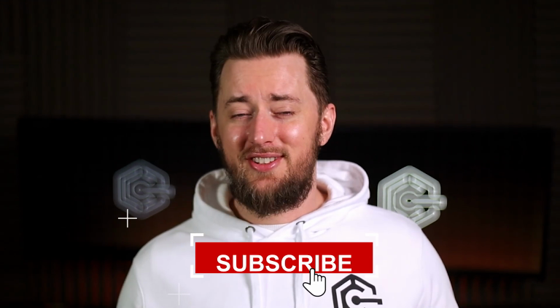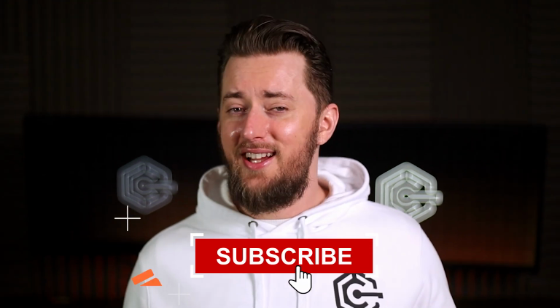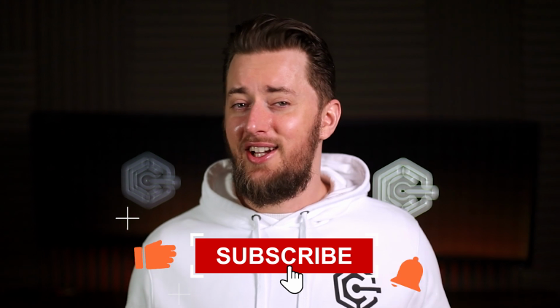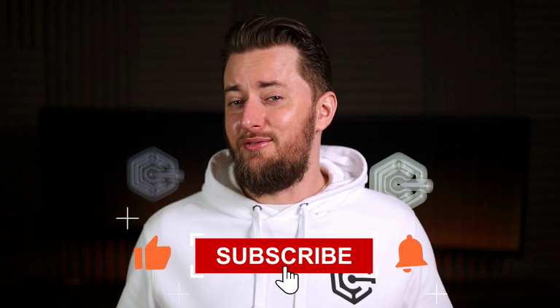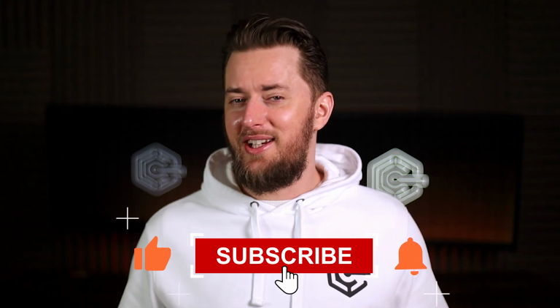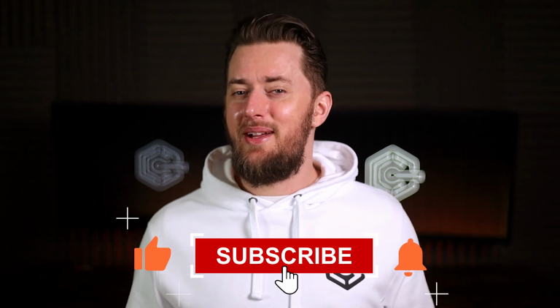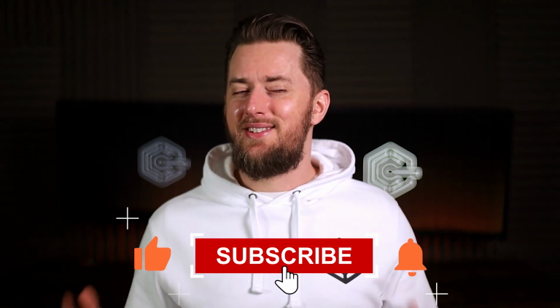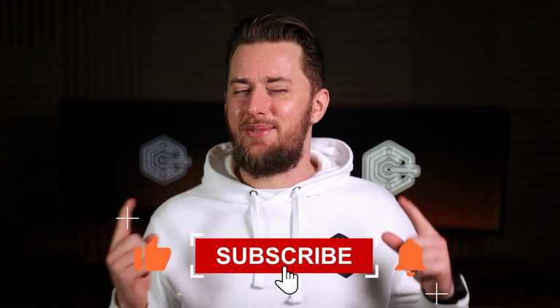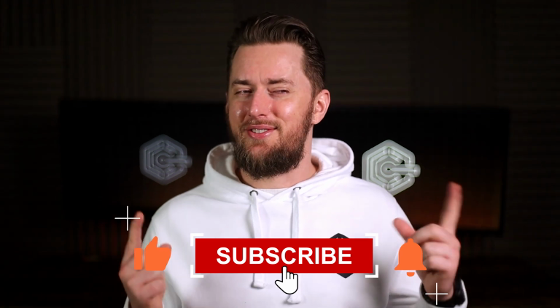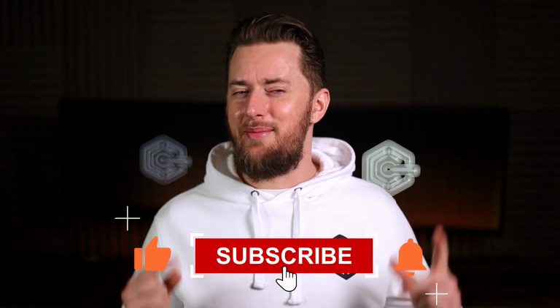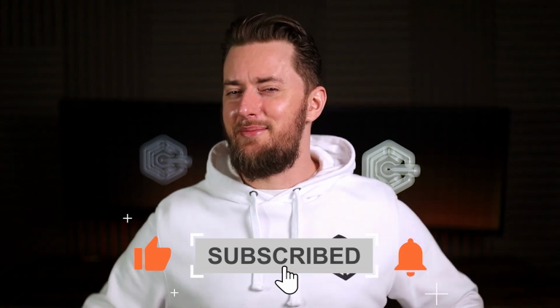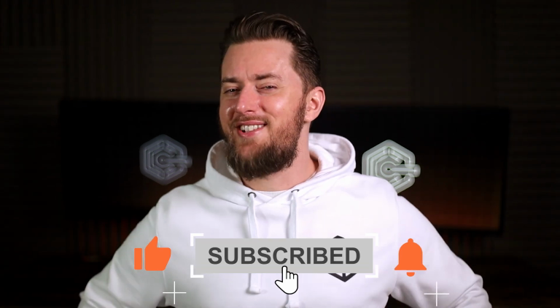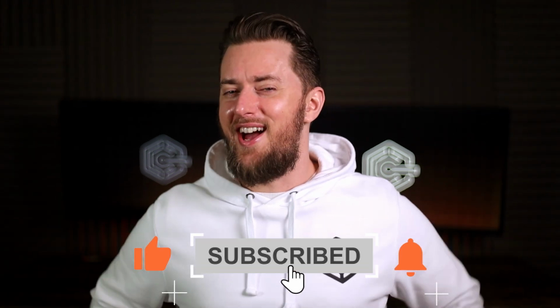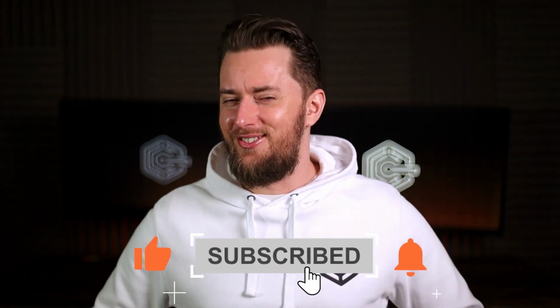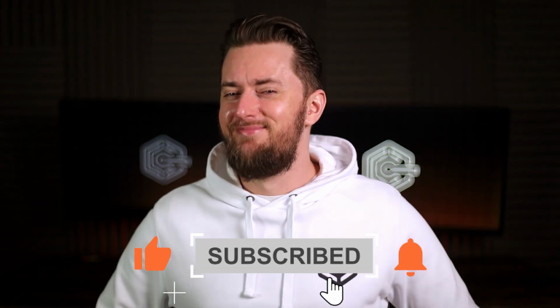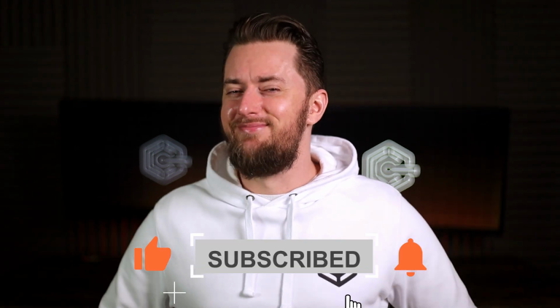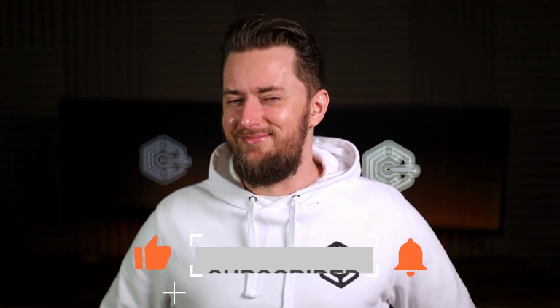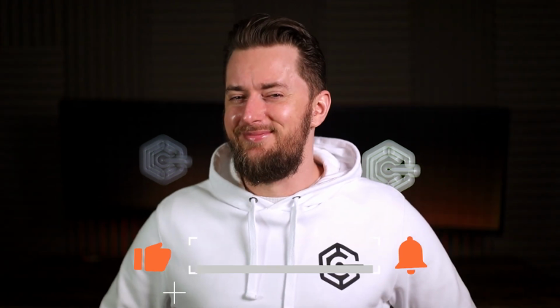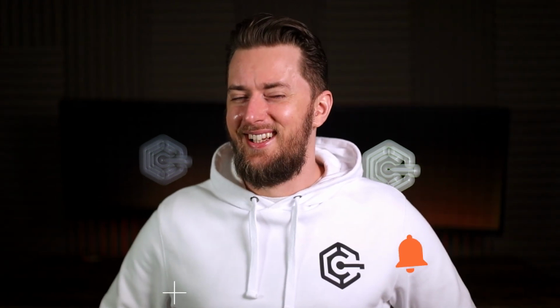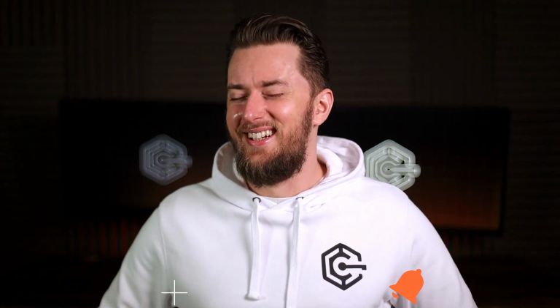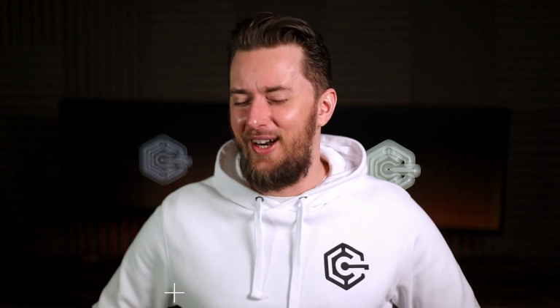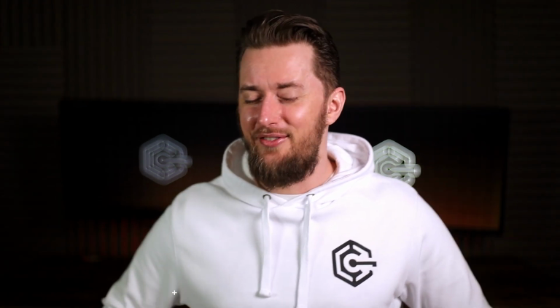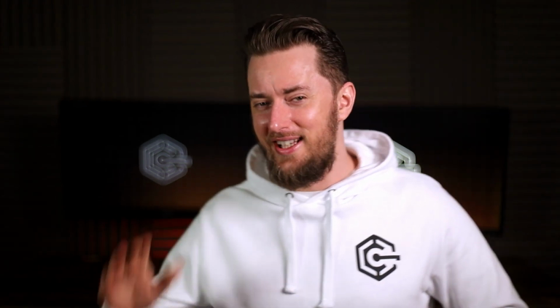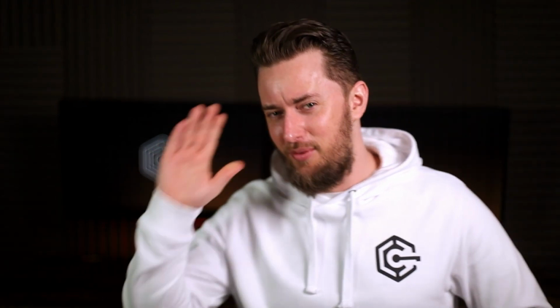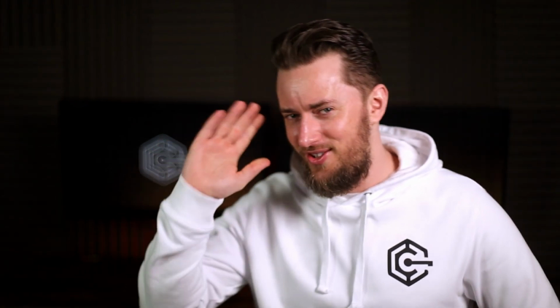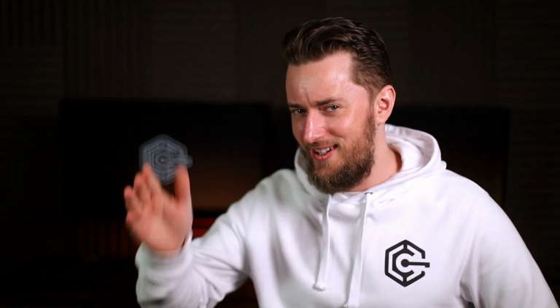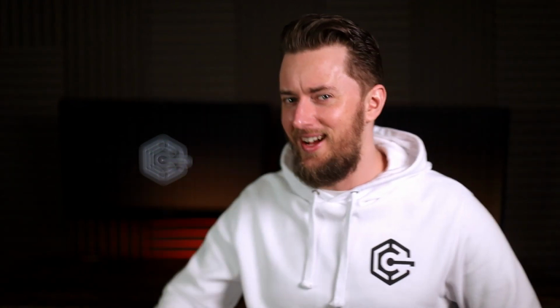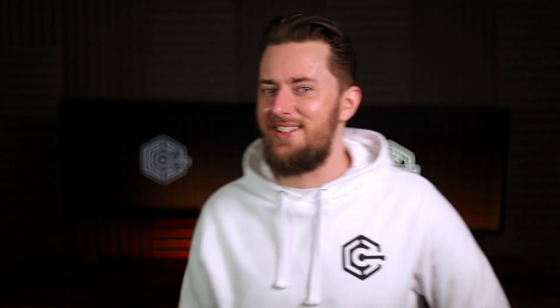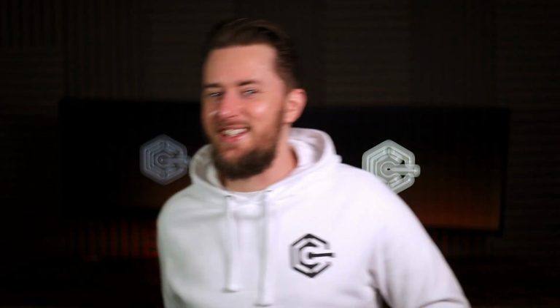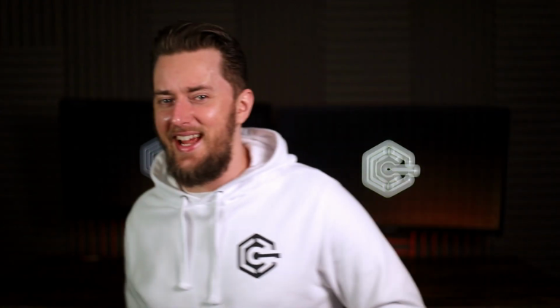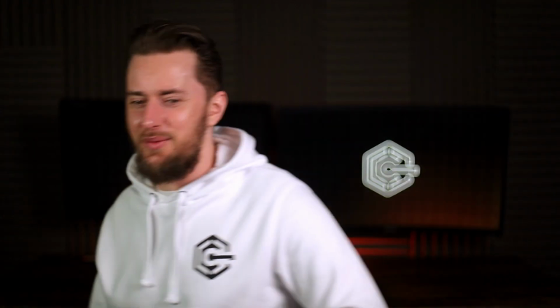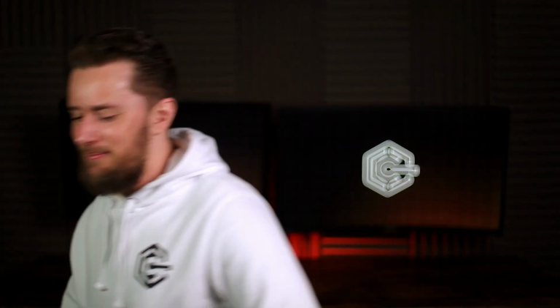Just like I recommend subscribing to my channel. Alright, thanks for watching. I'll see you in the next one.